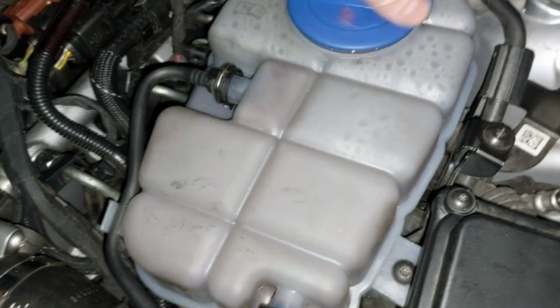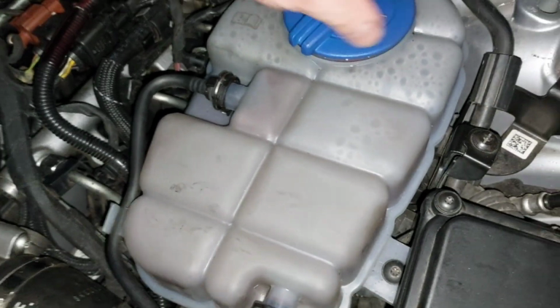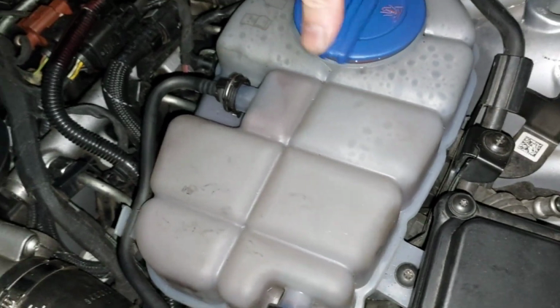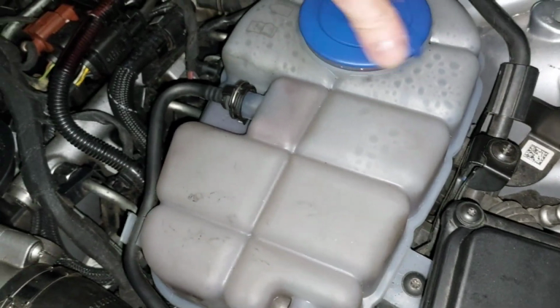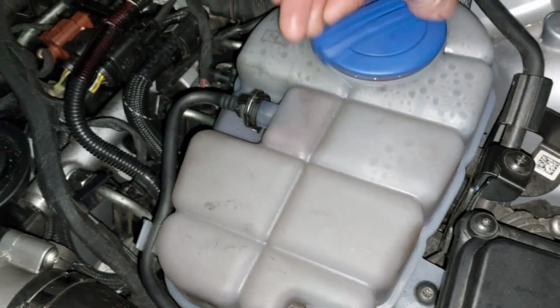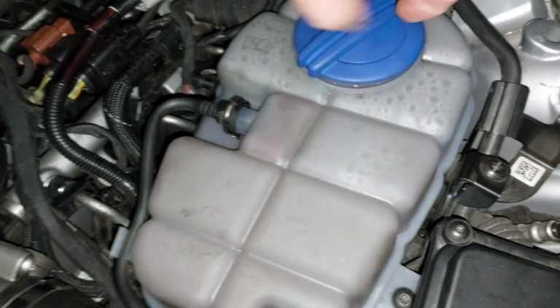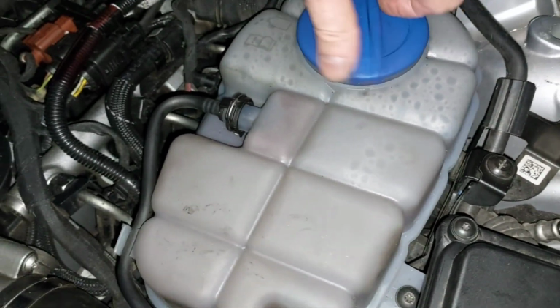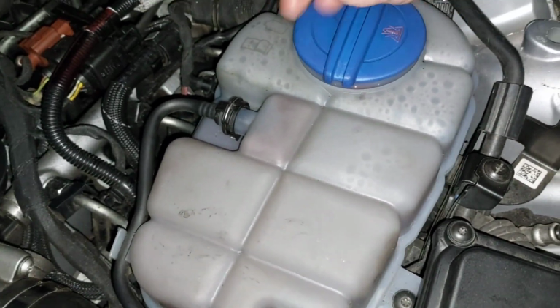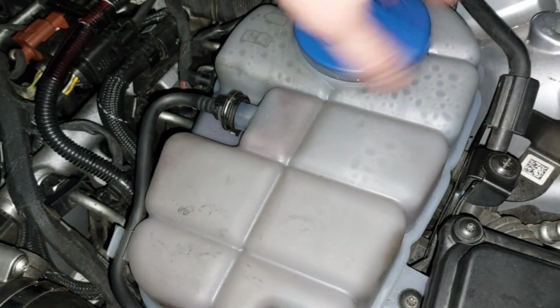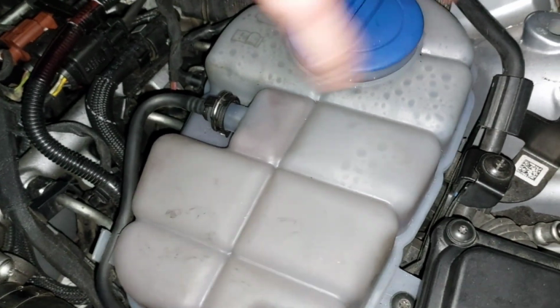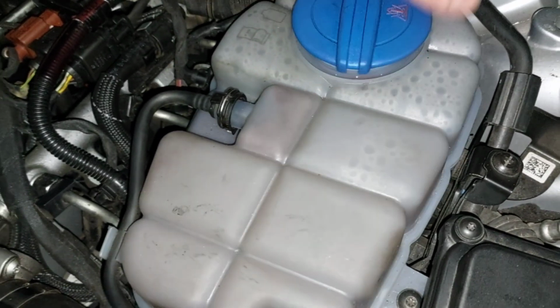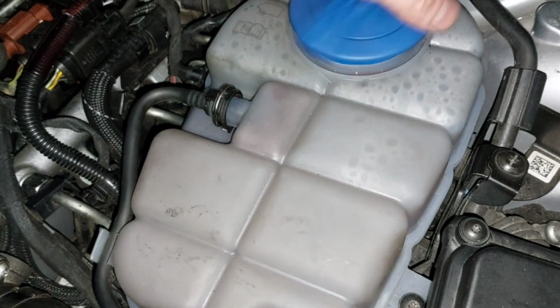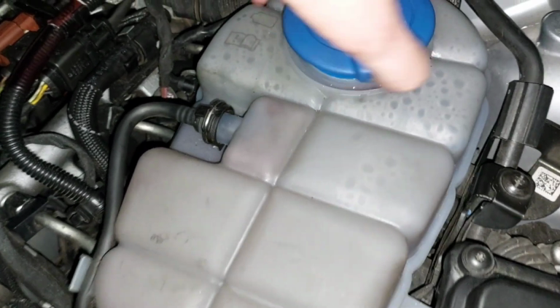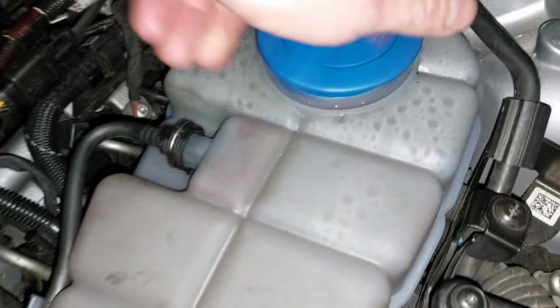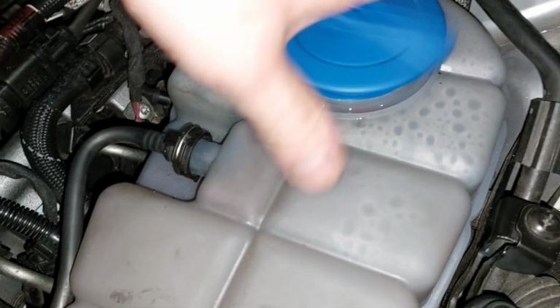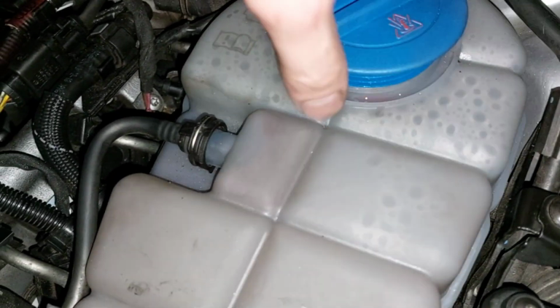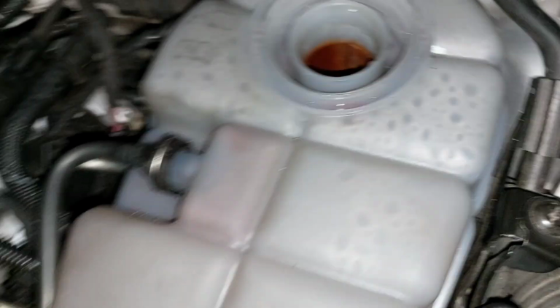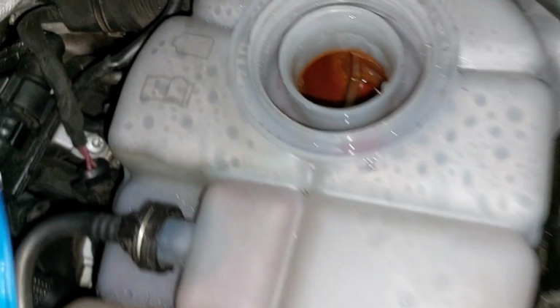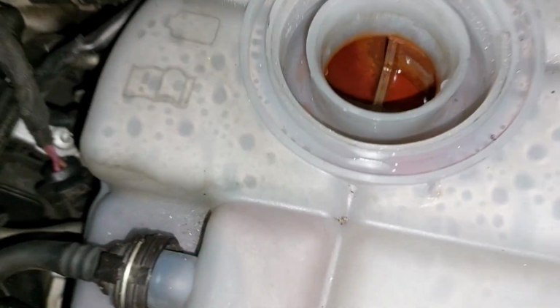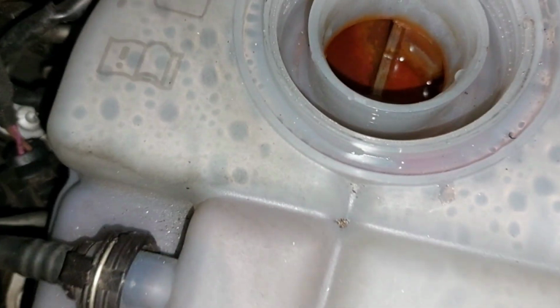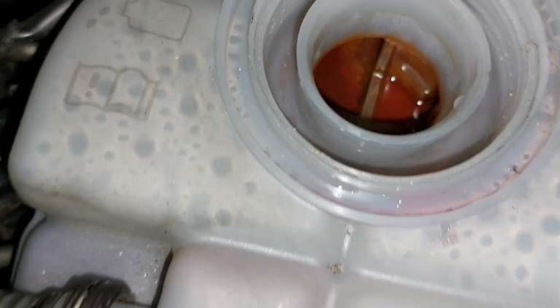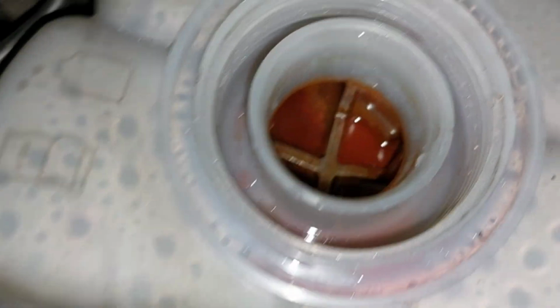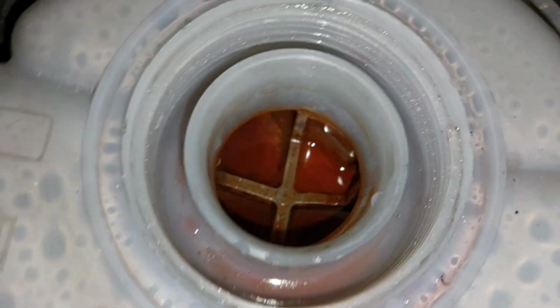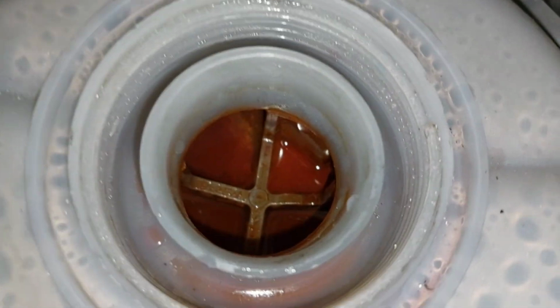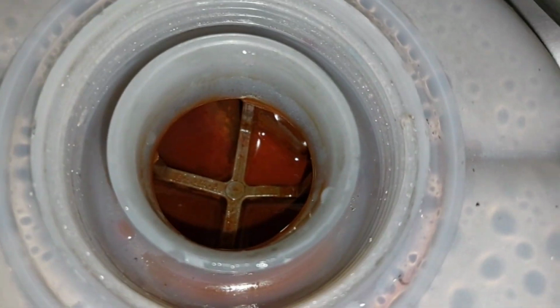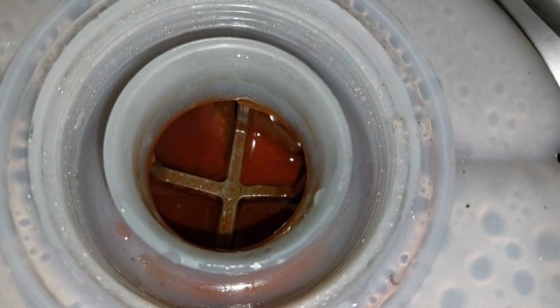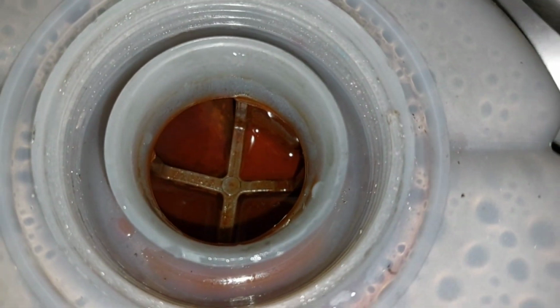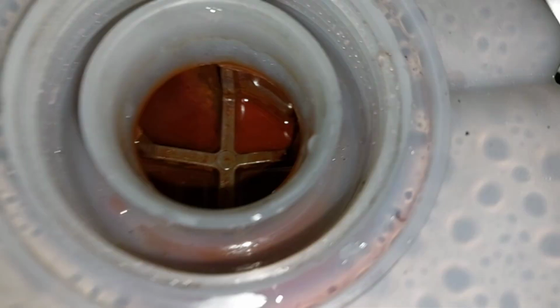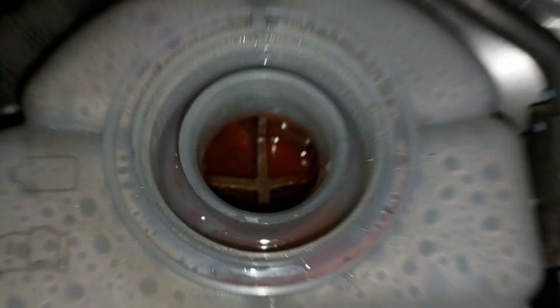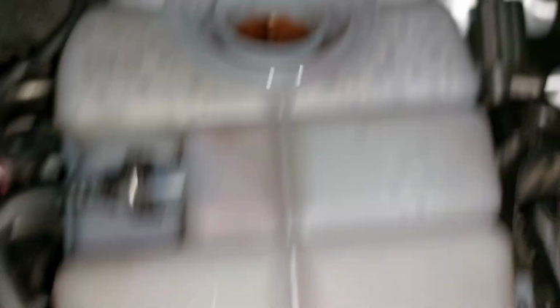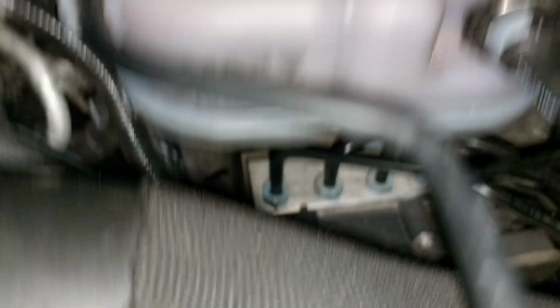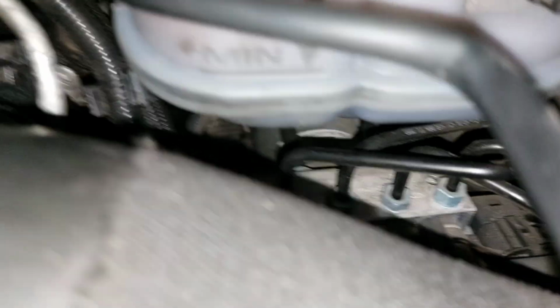So when you open it, the level is like this.